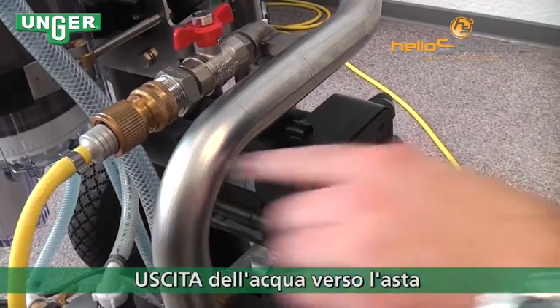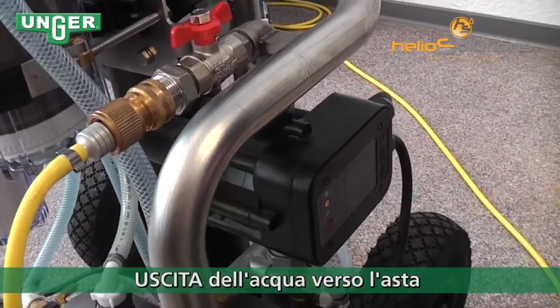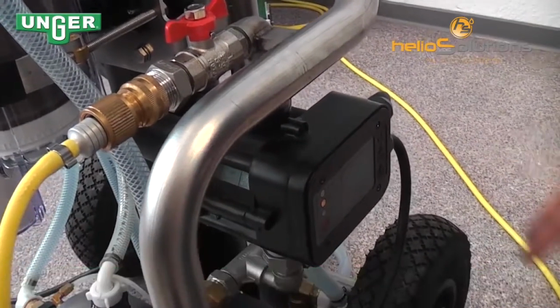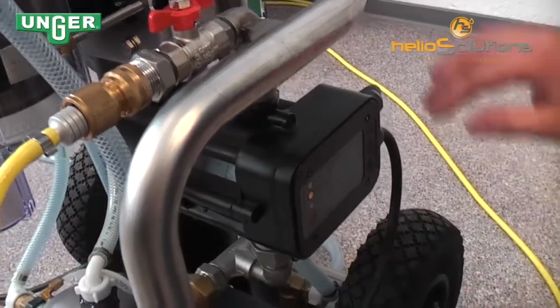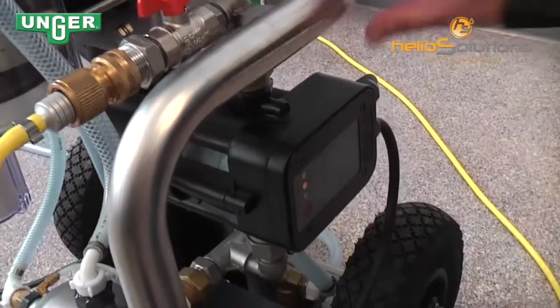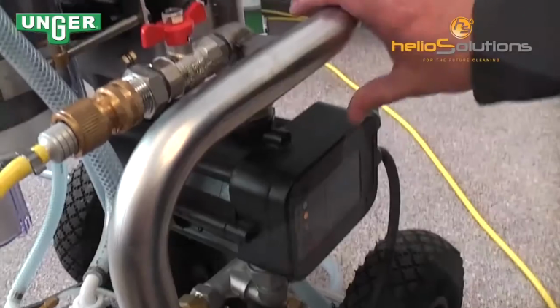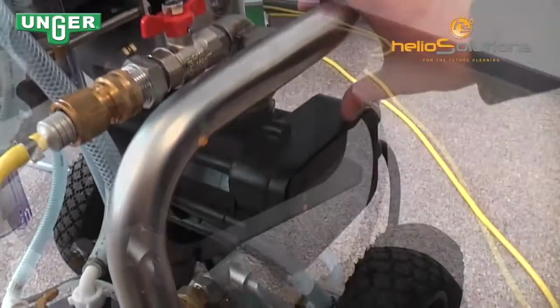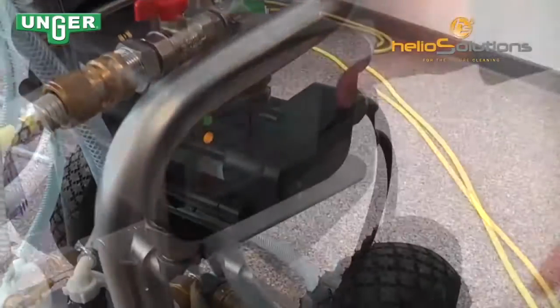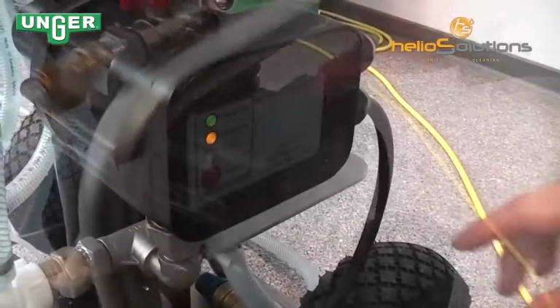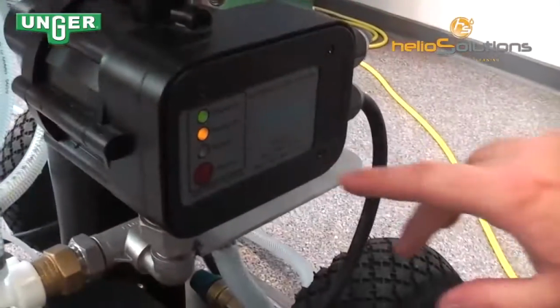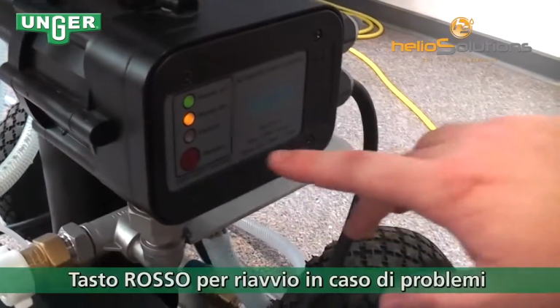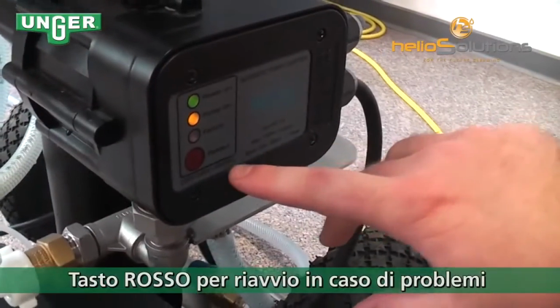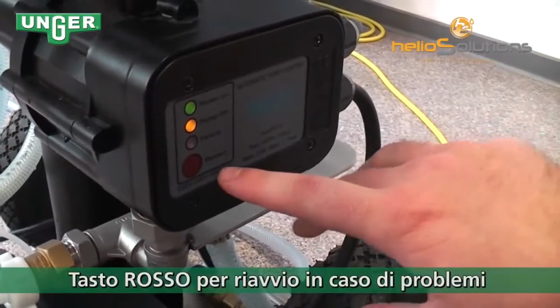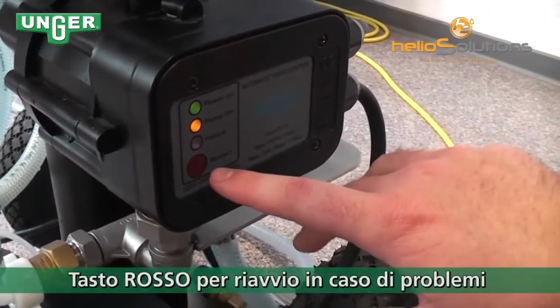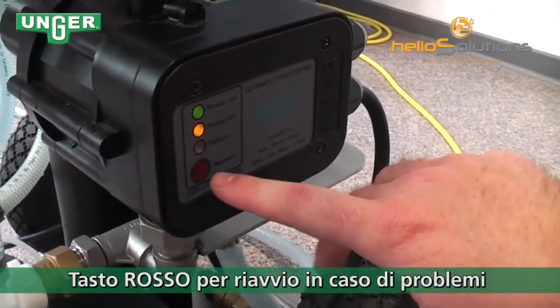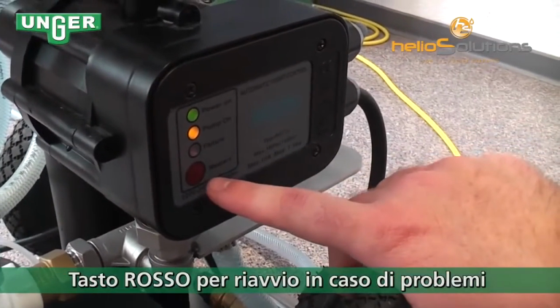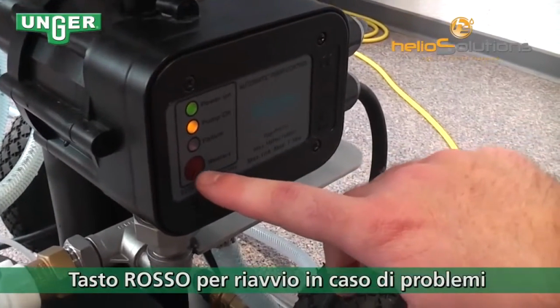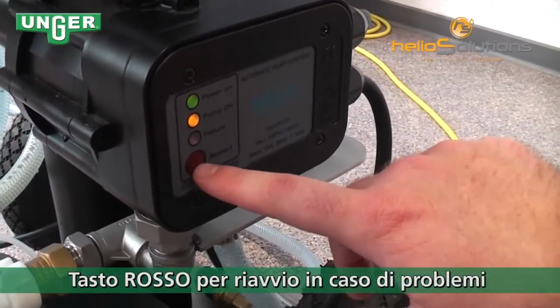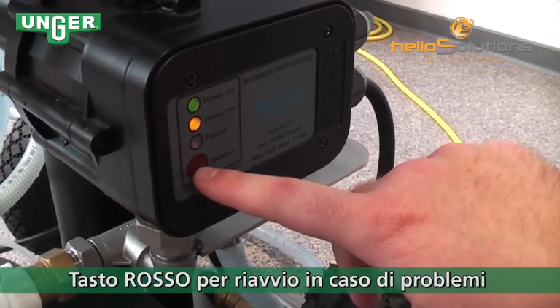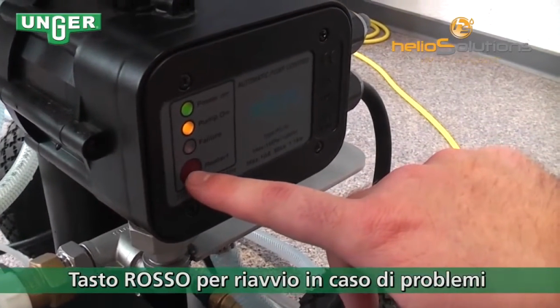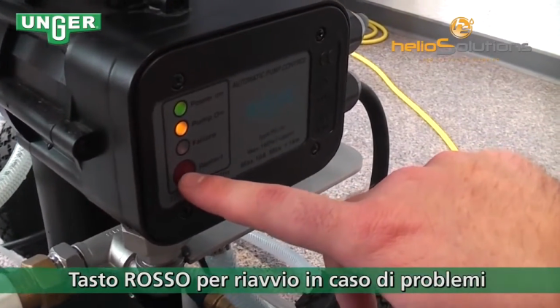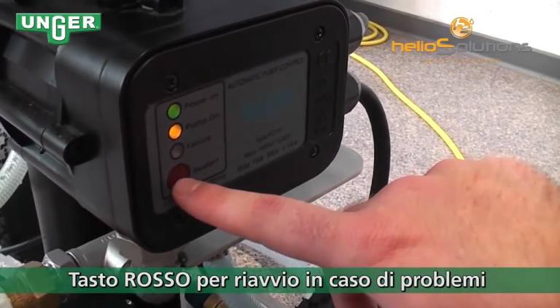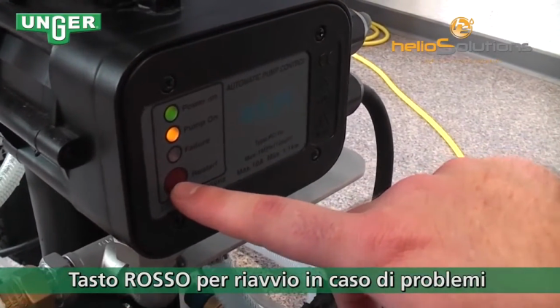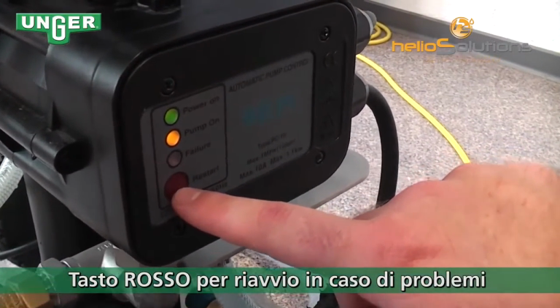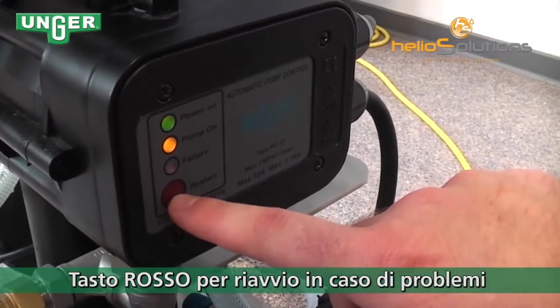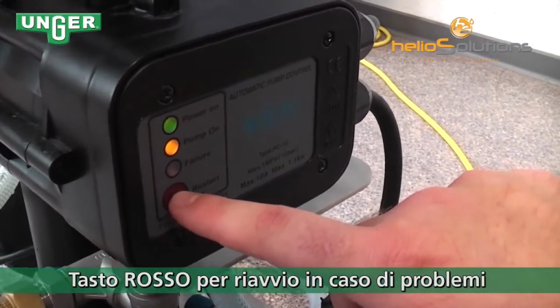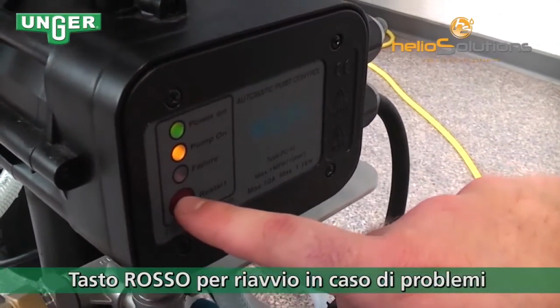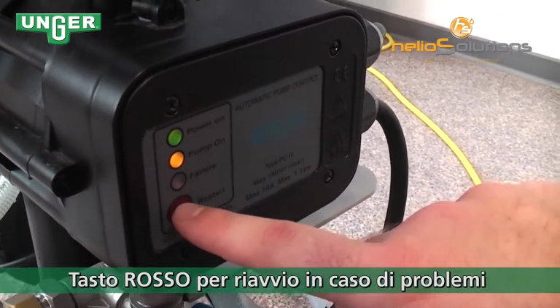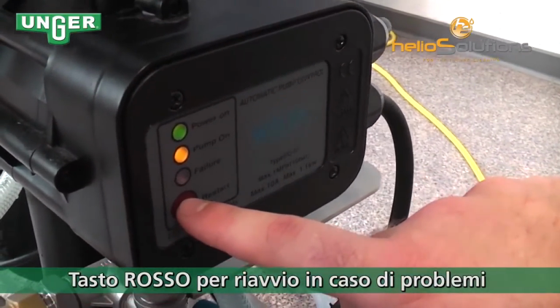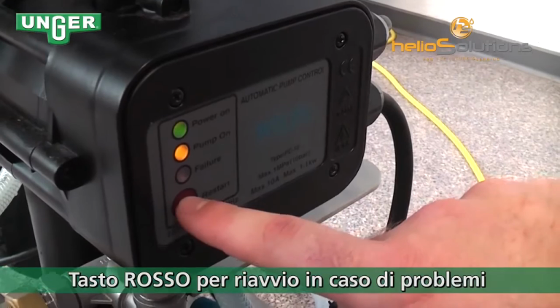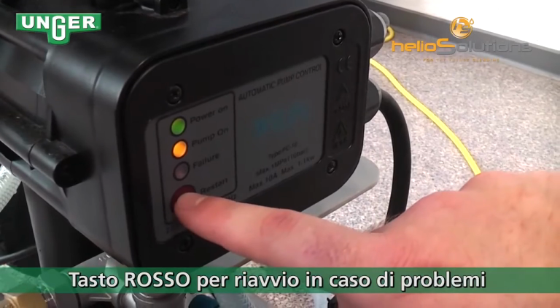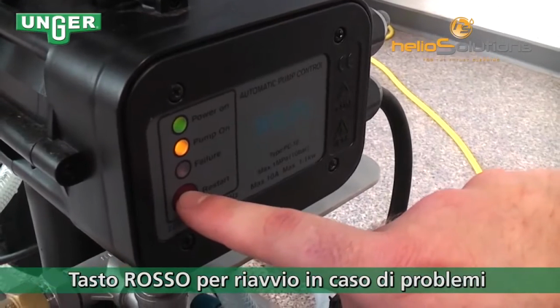For the automatic pump control, all you have to do is push this red button for a restart.